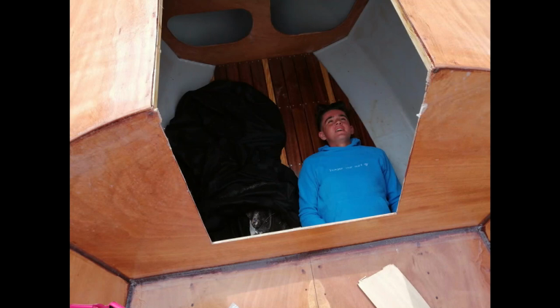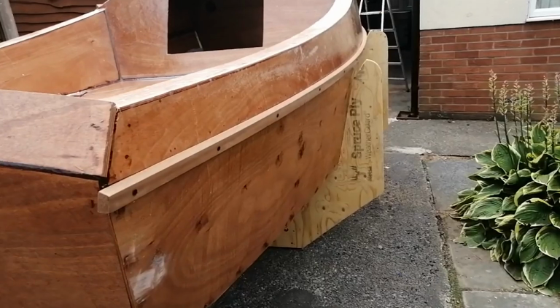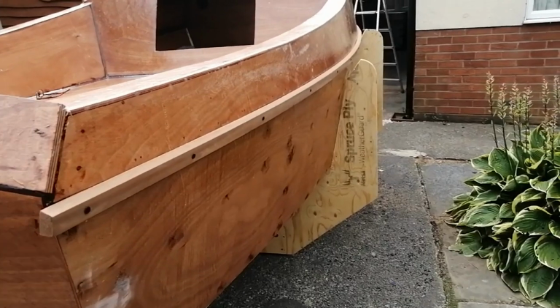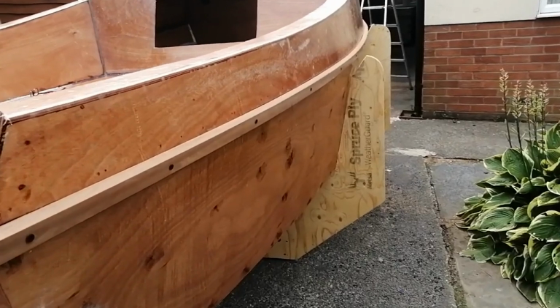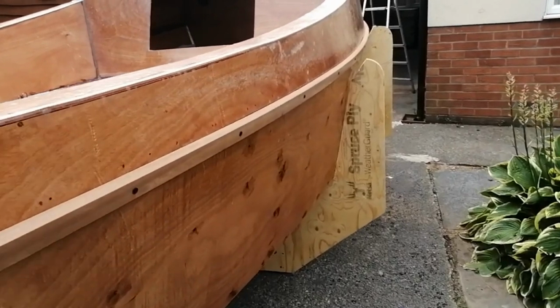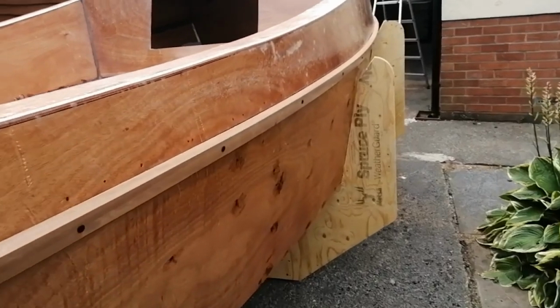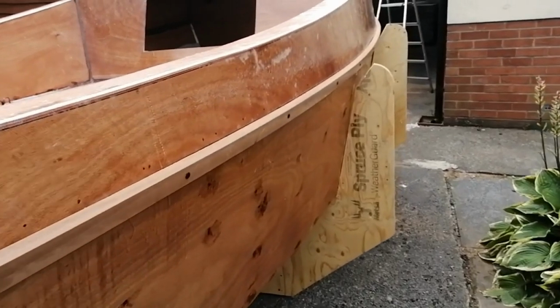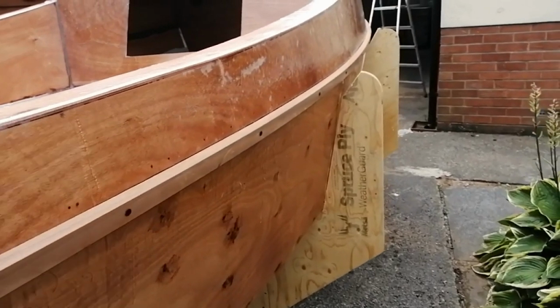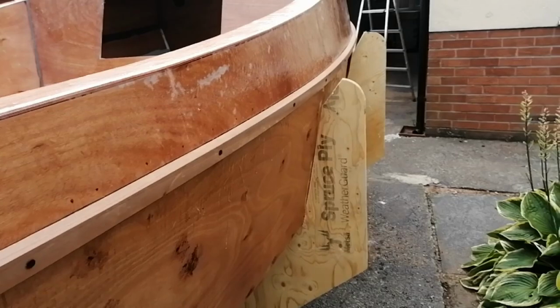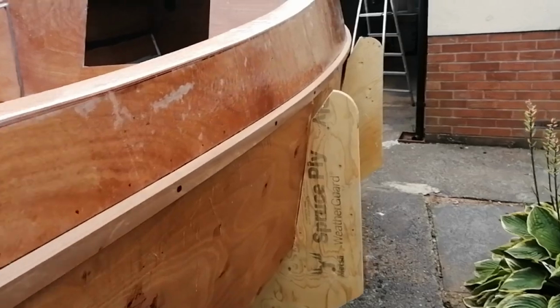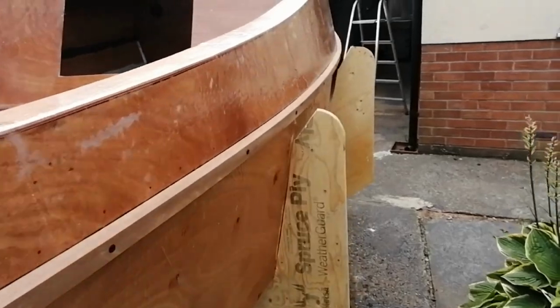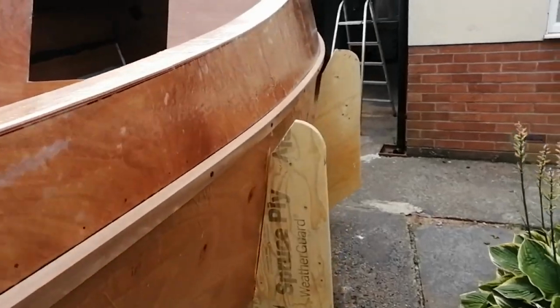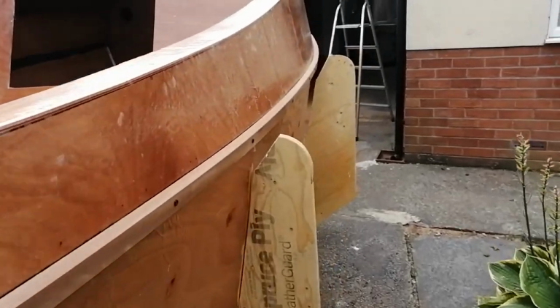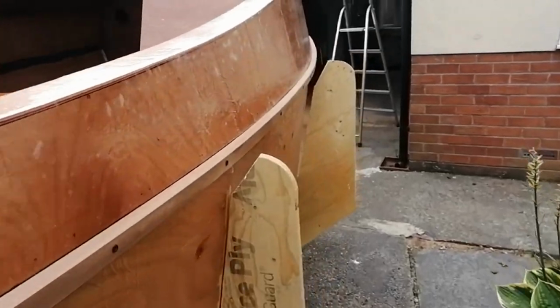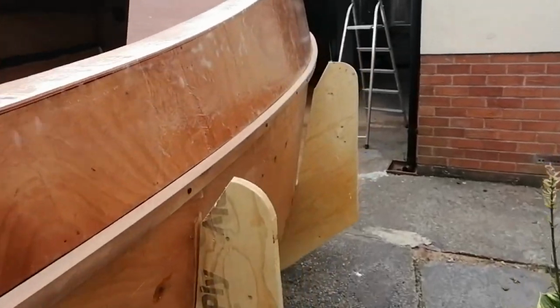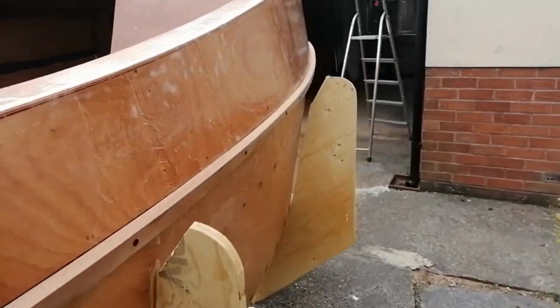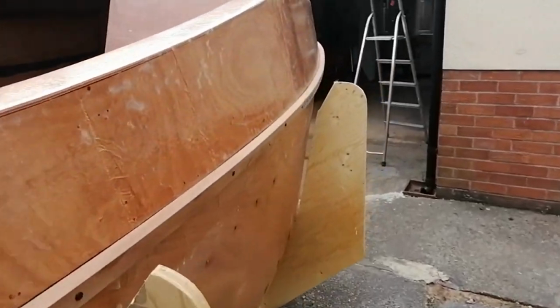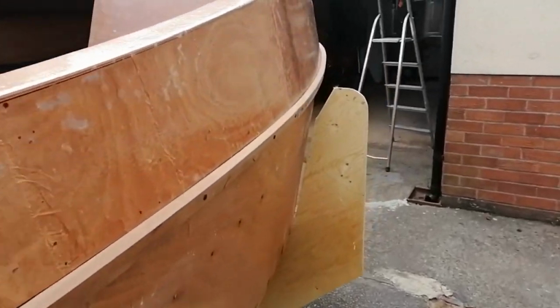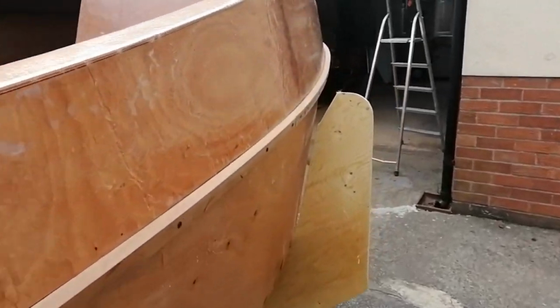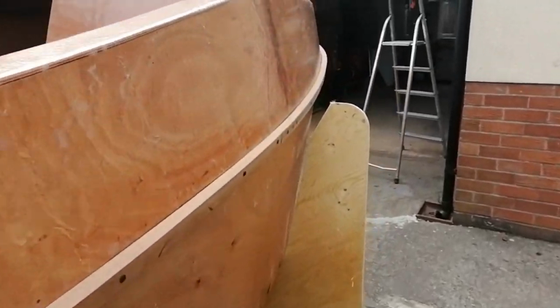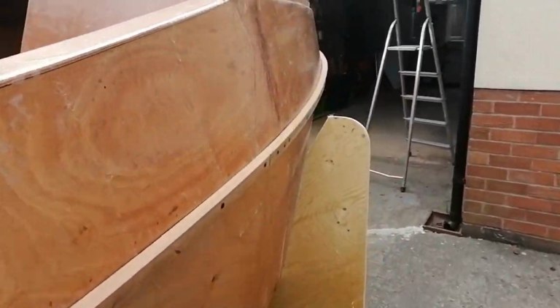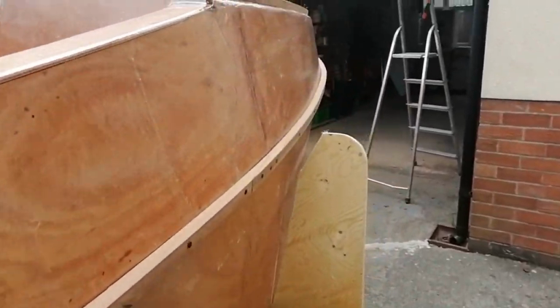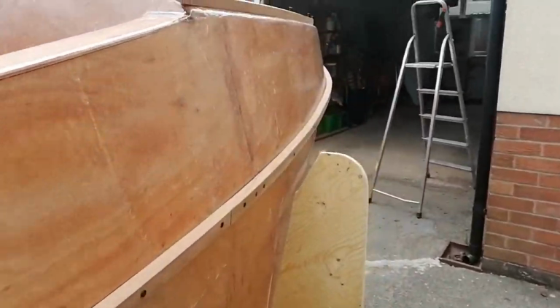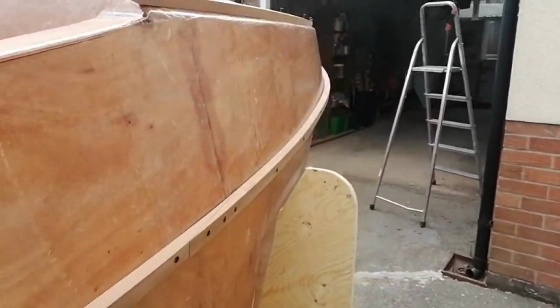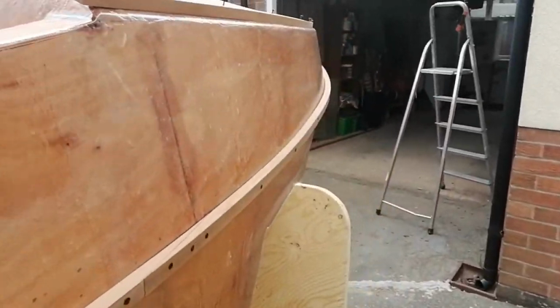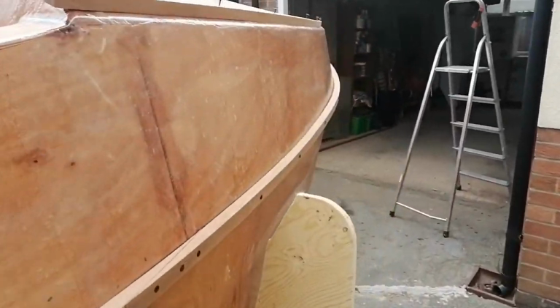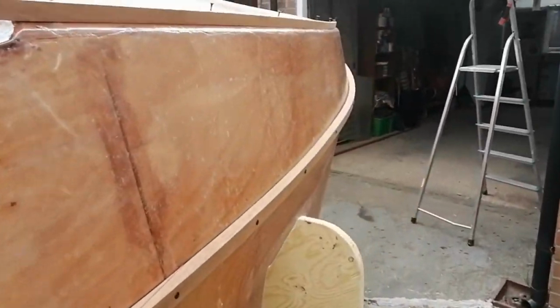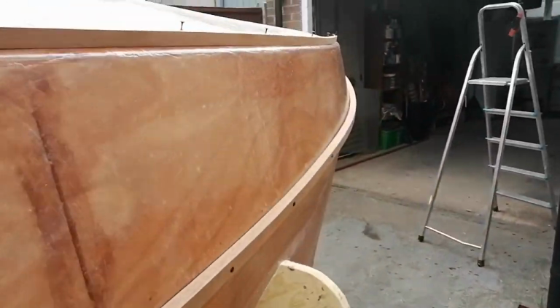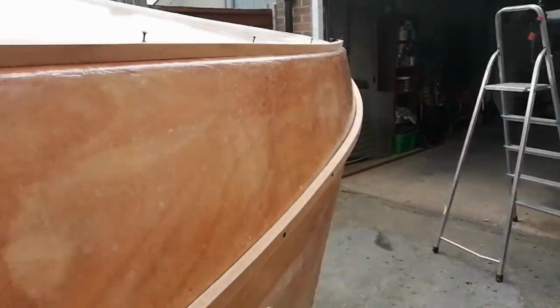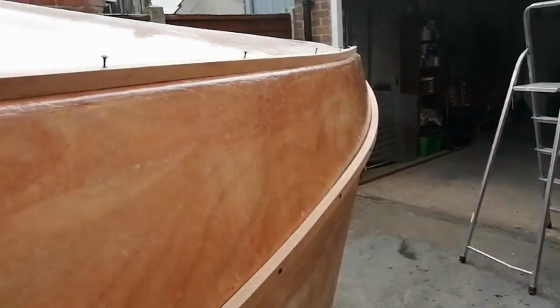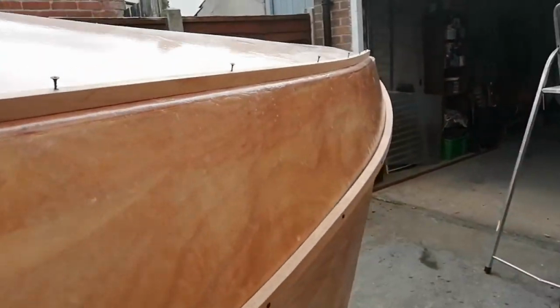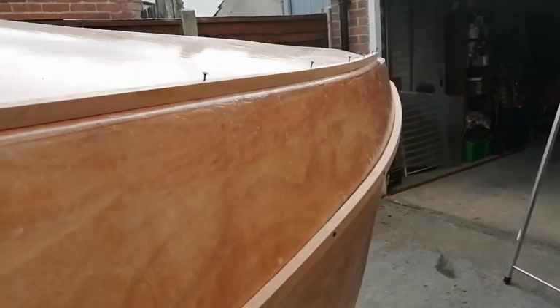And now it was time to fit the main rails, which are built up from three layers of wood.